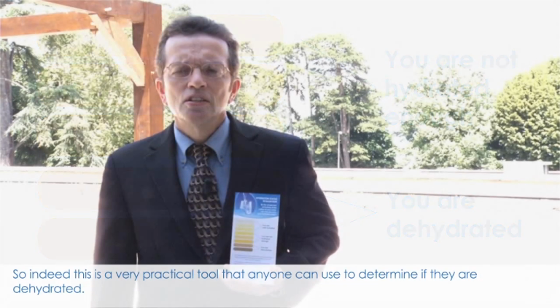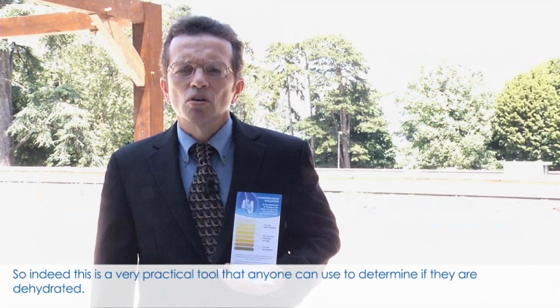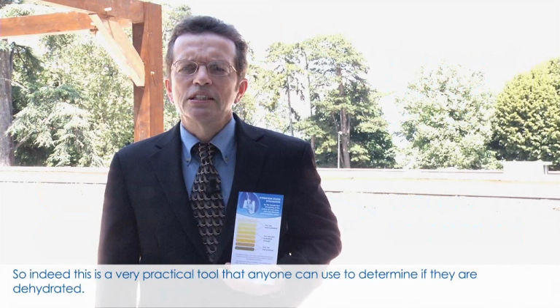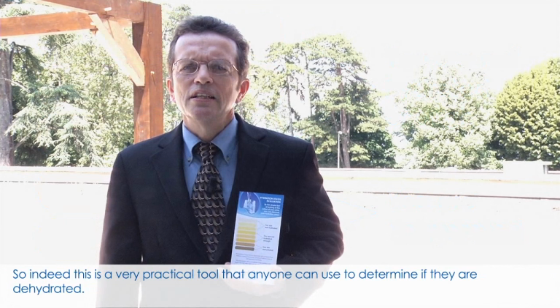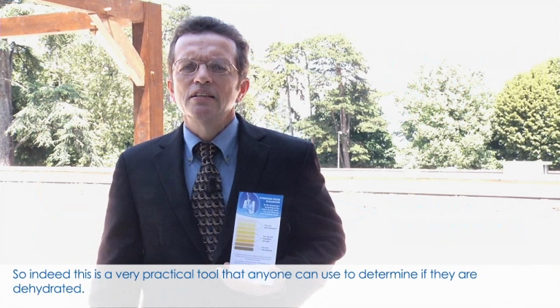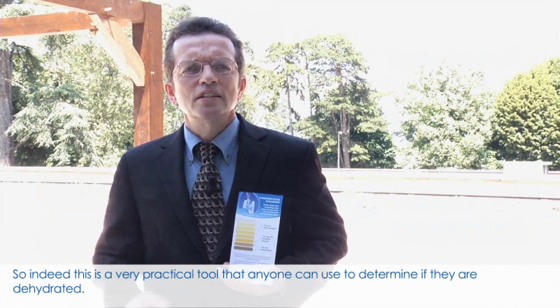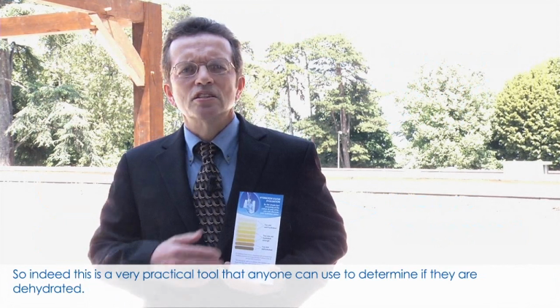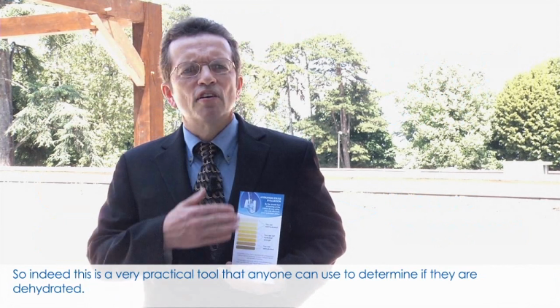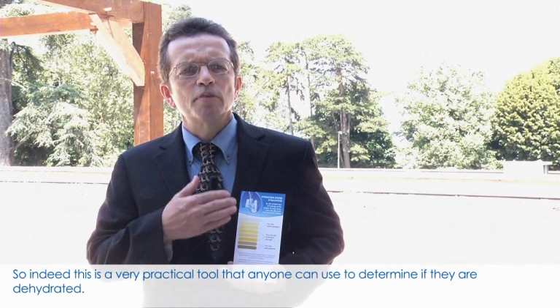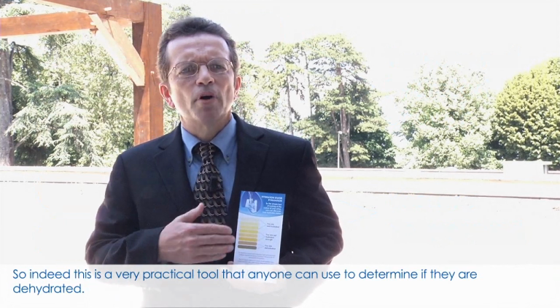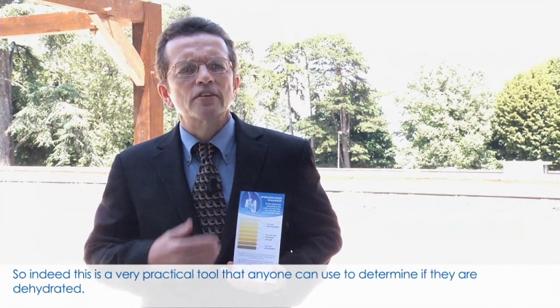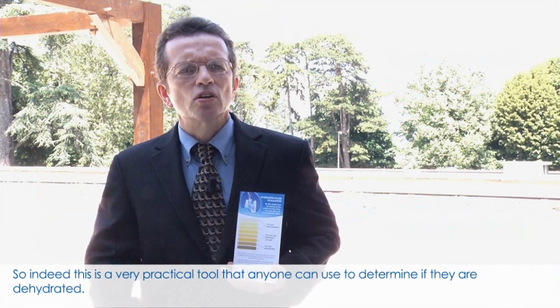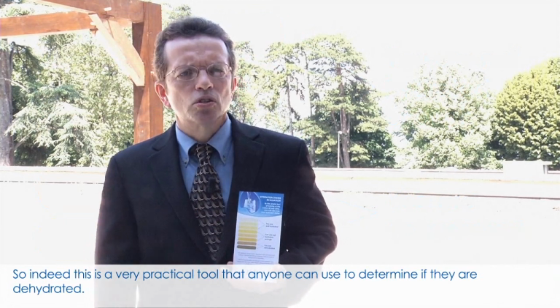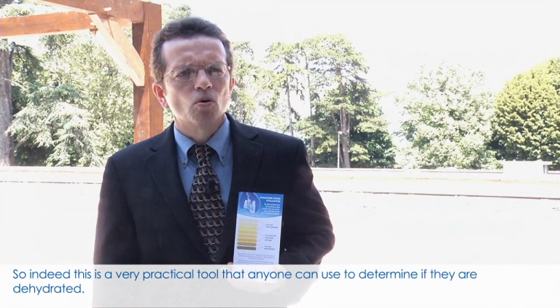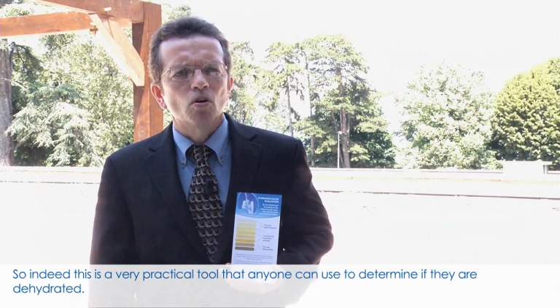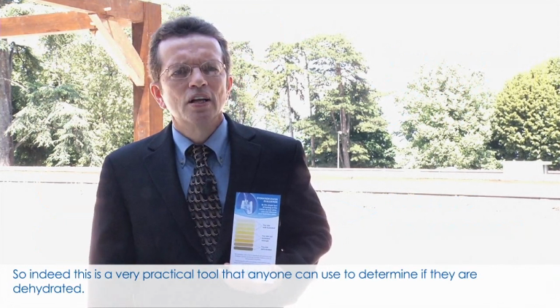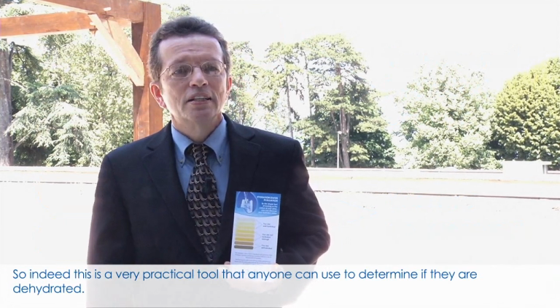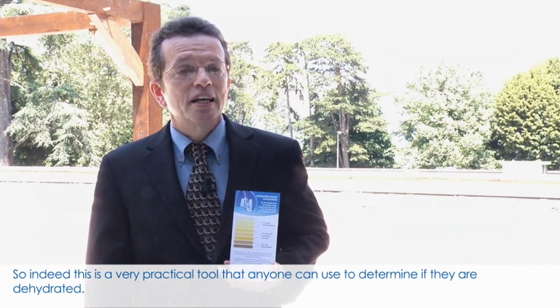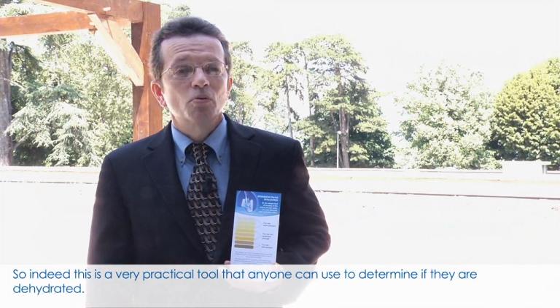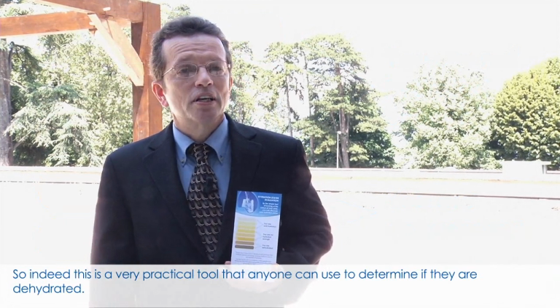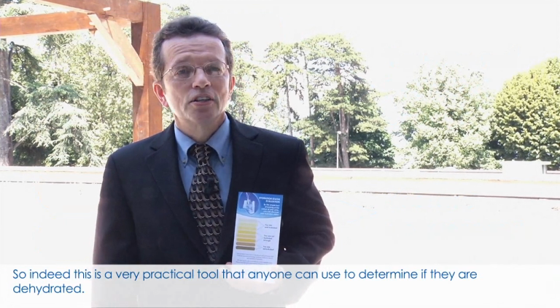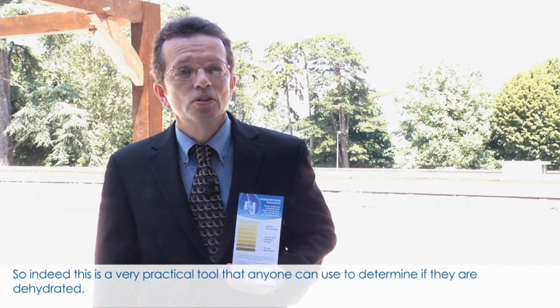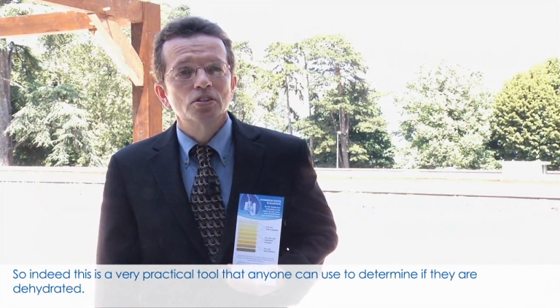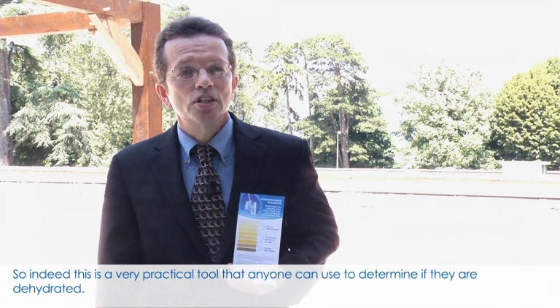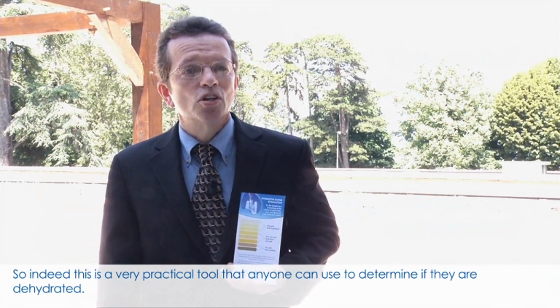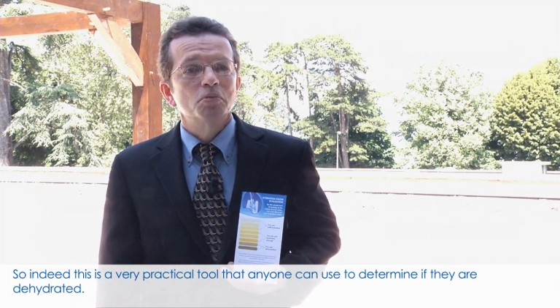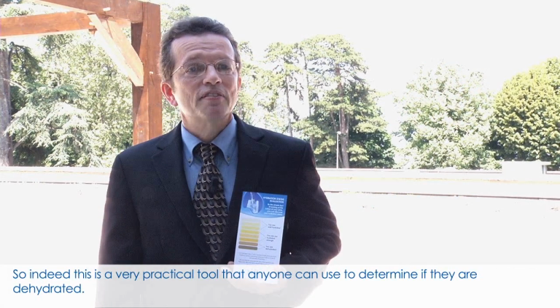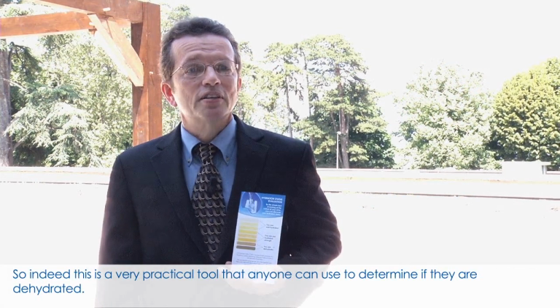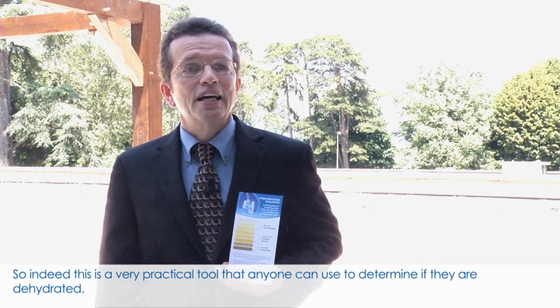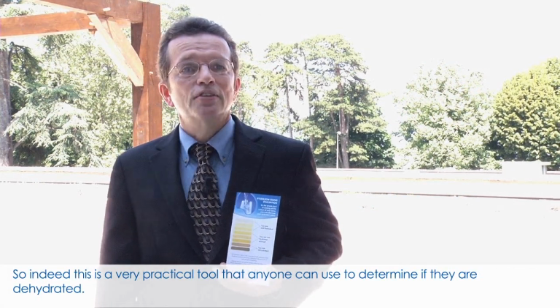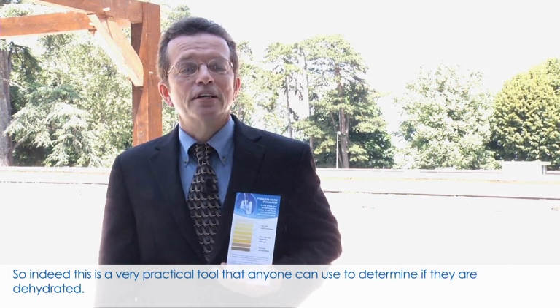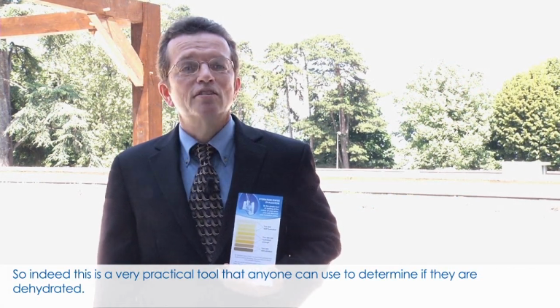So indeed, this is a very practical tool that anyone can use to determine if they're dehydrated.